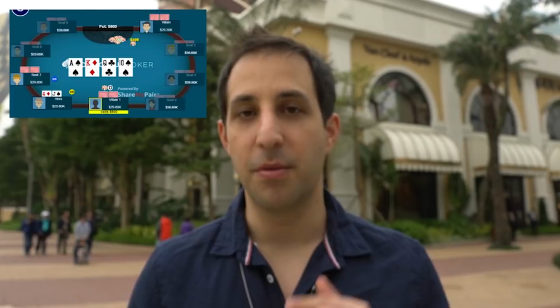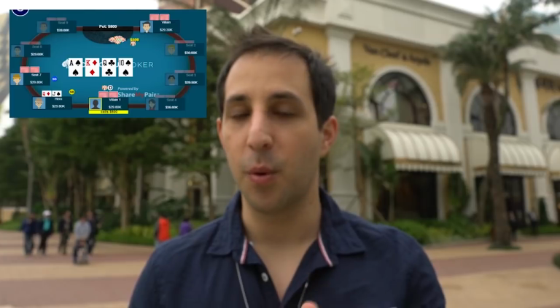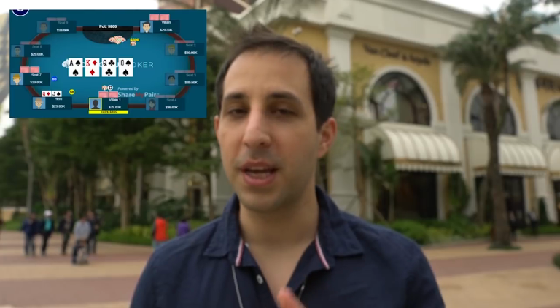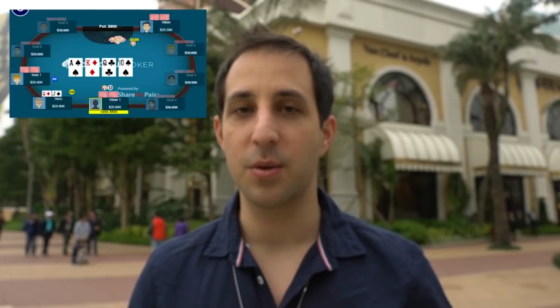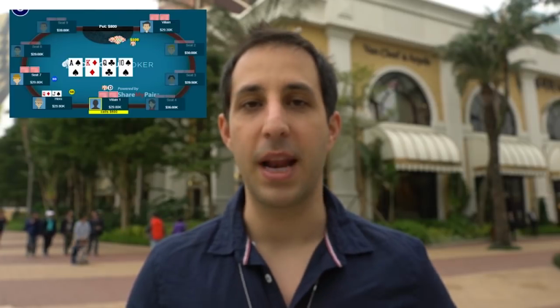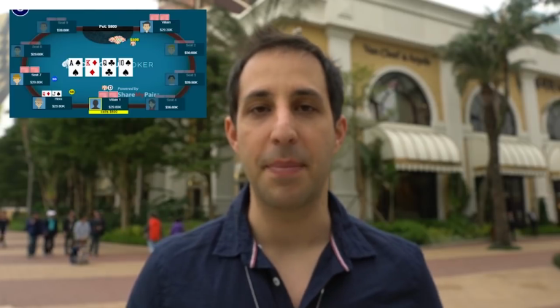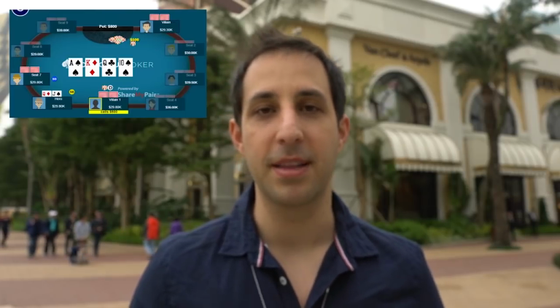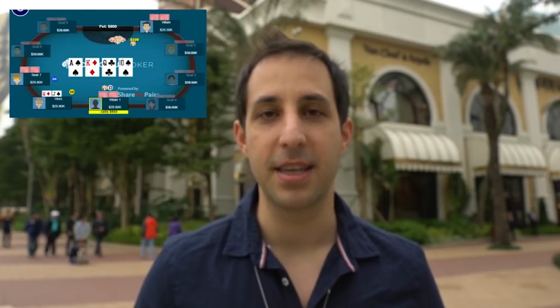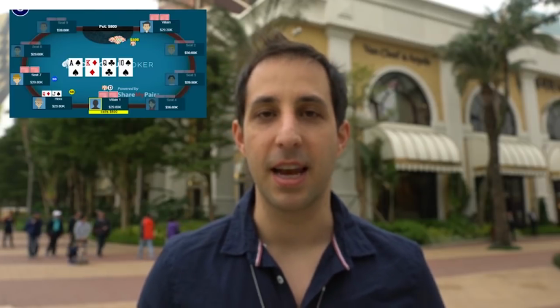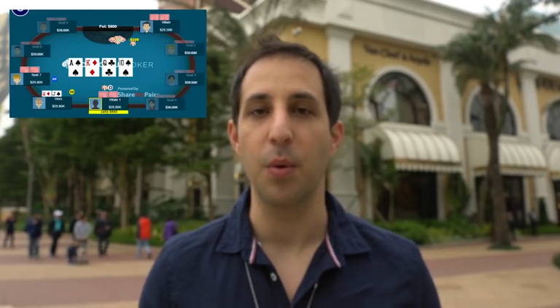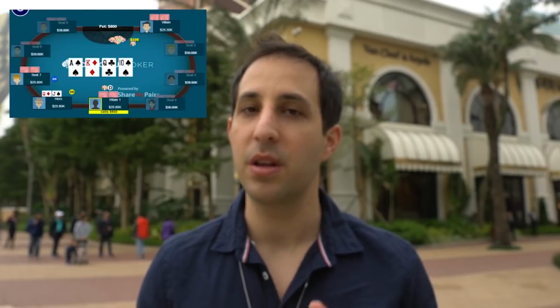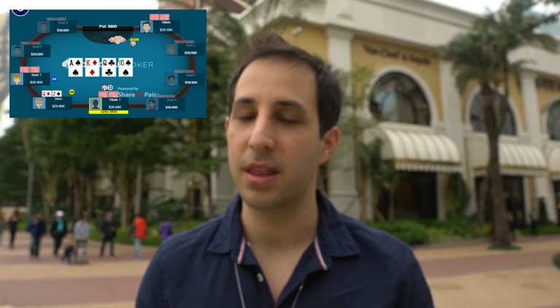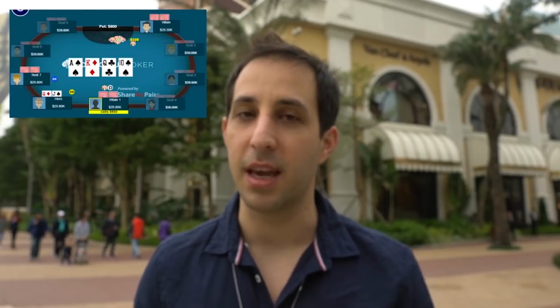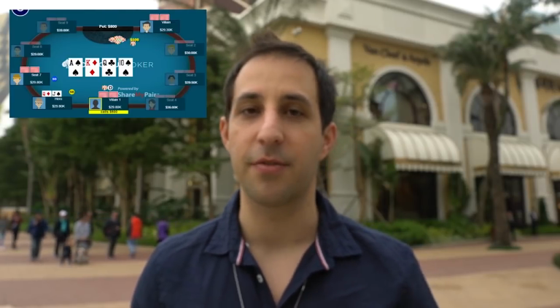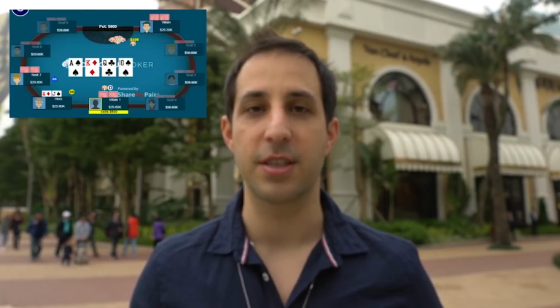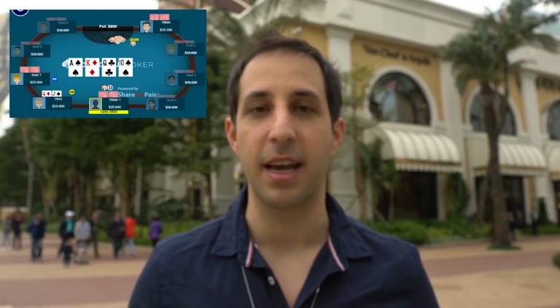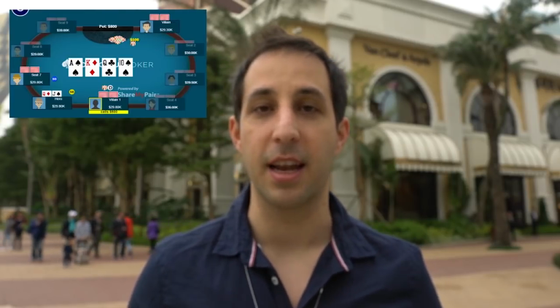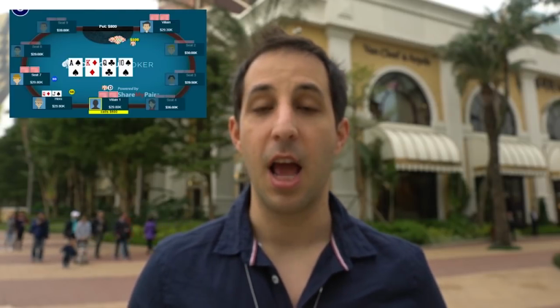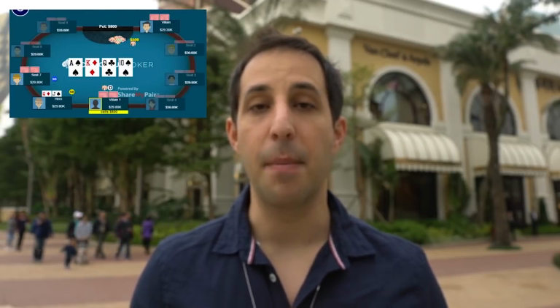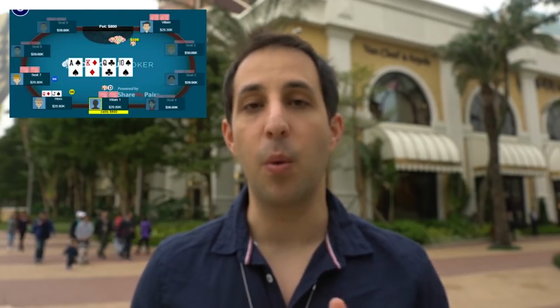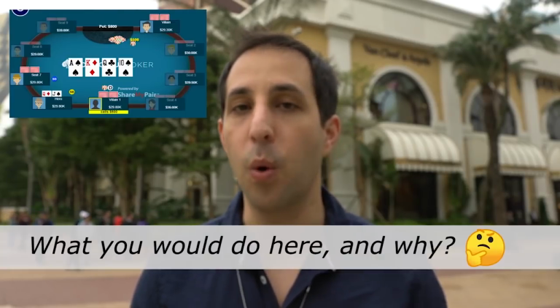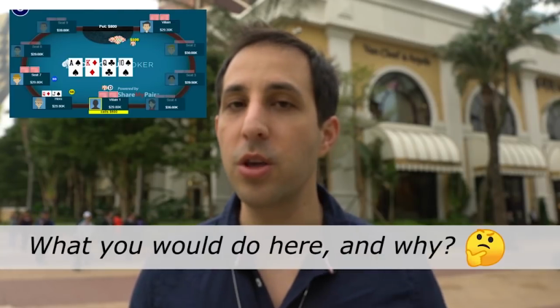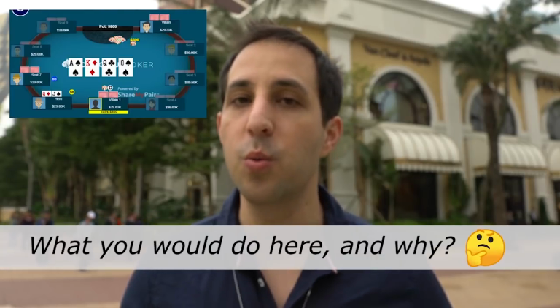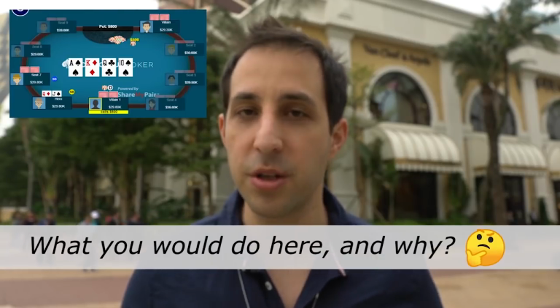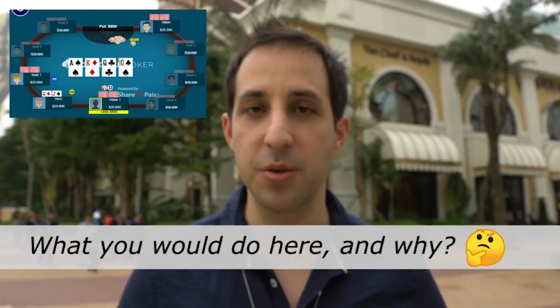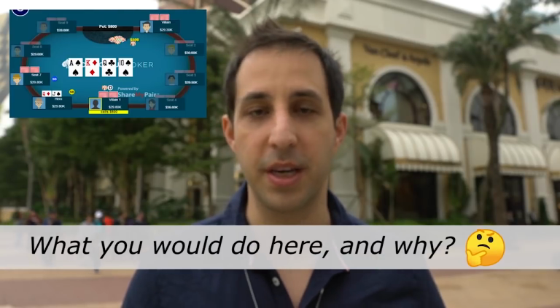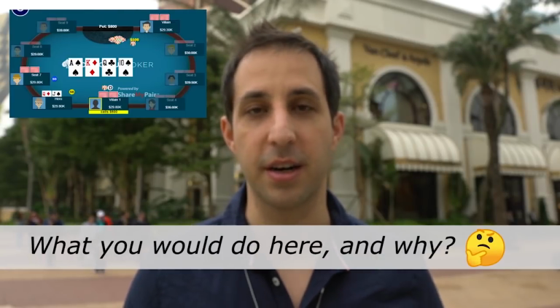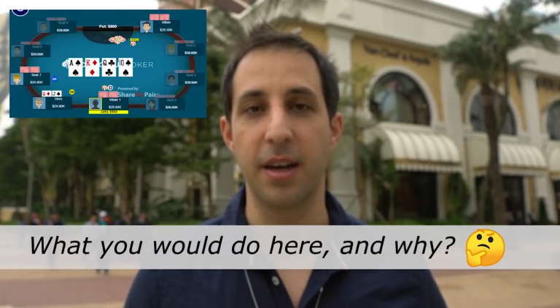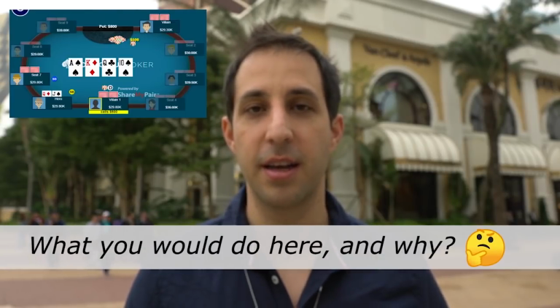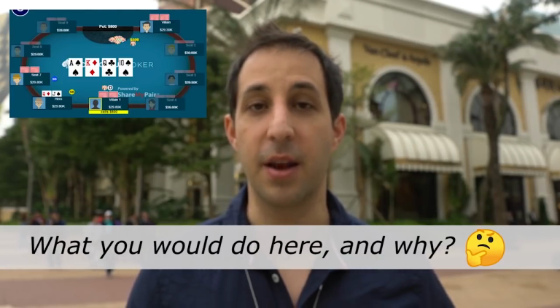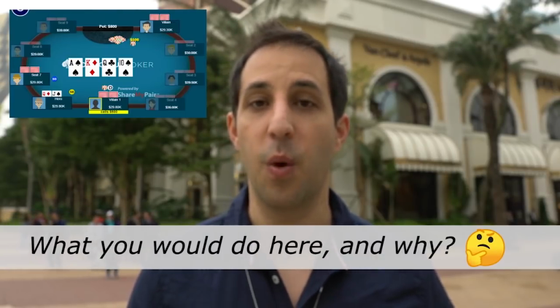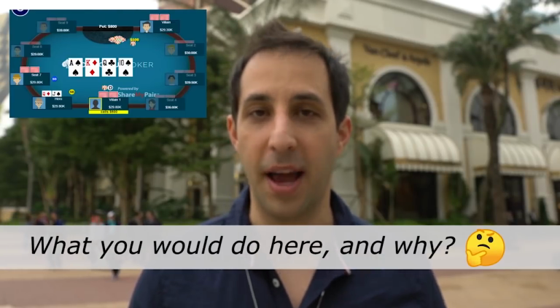Before we get to what happened in this hand, I want you to think for a second about what you would do here and why.